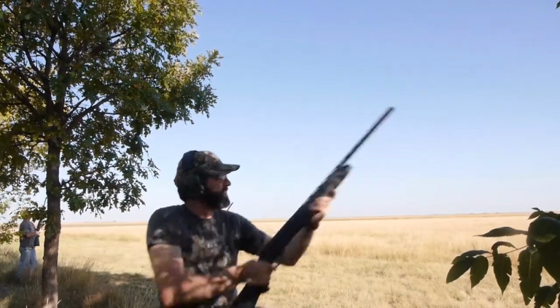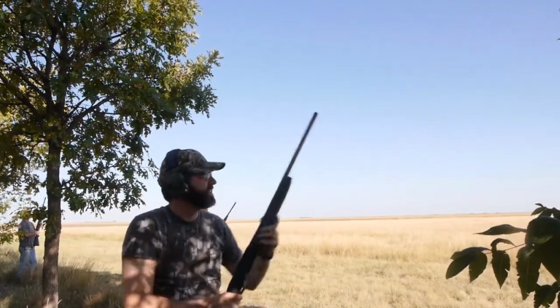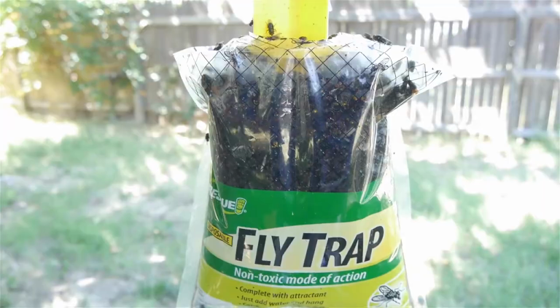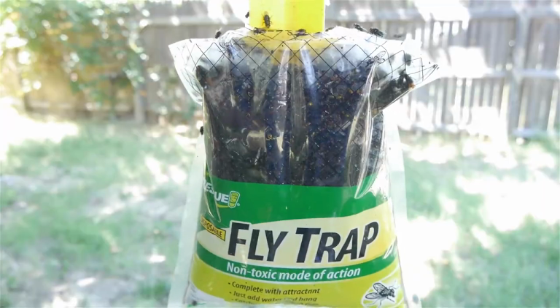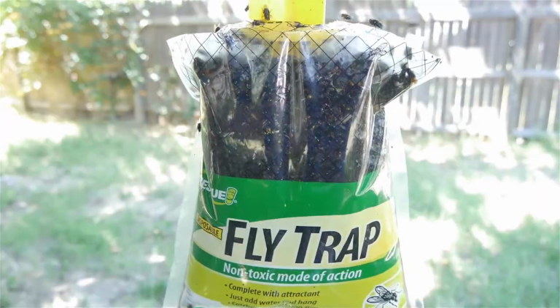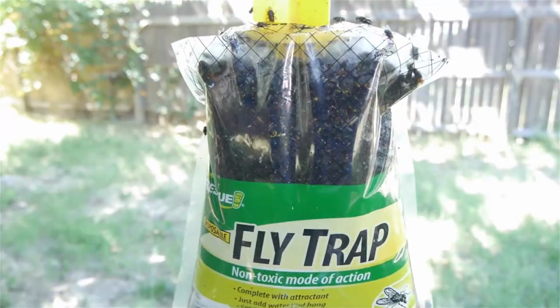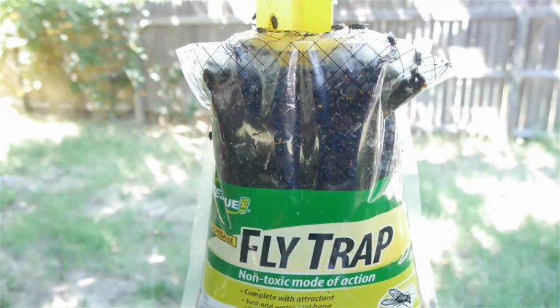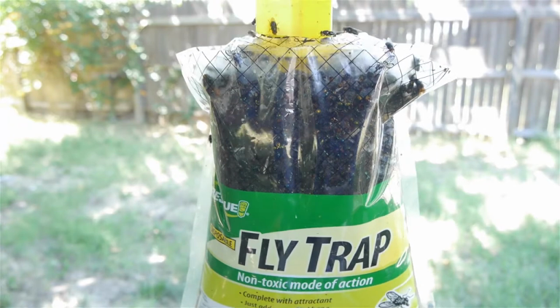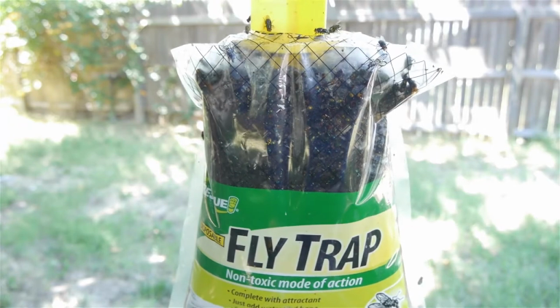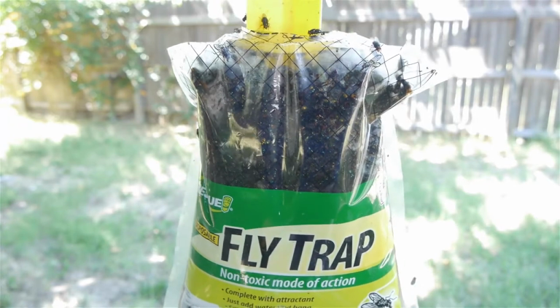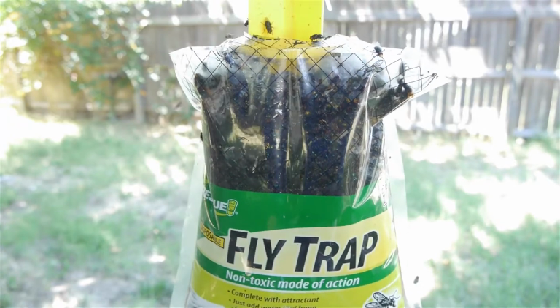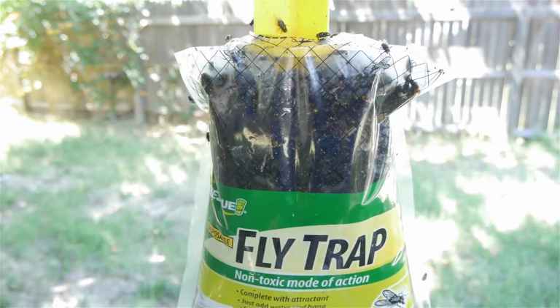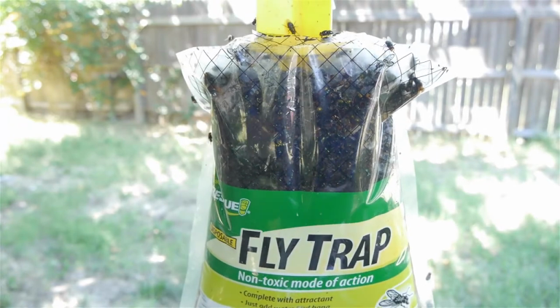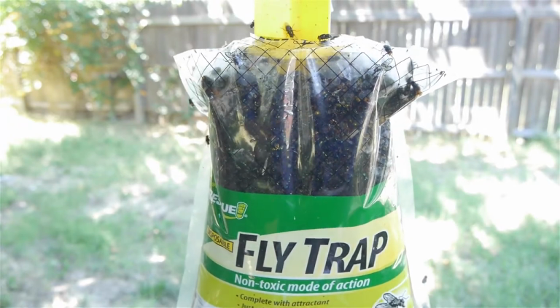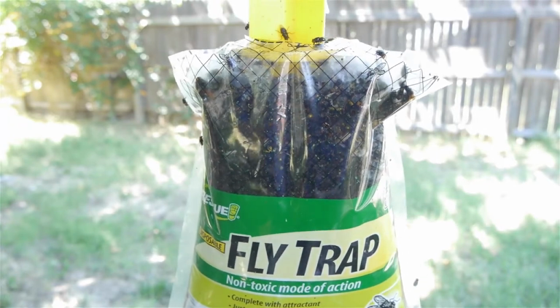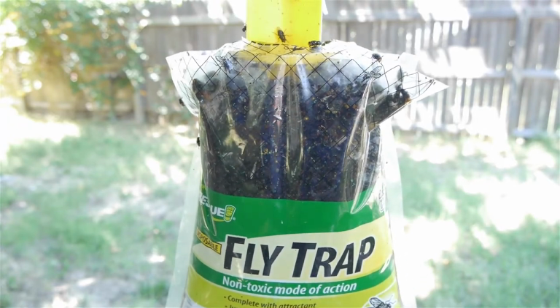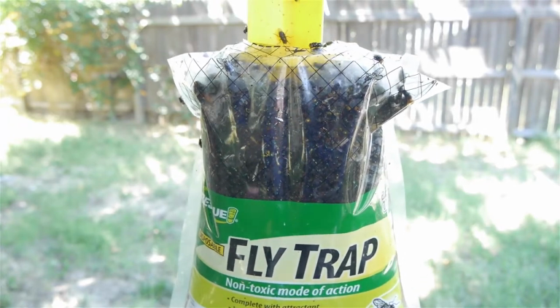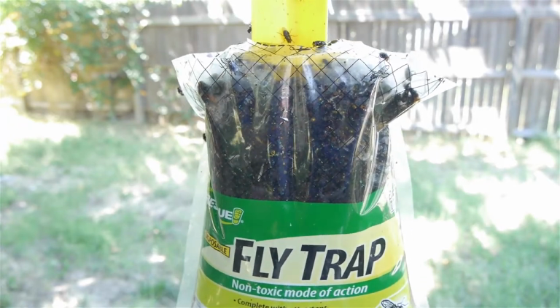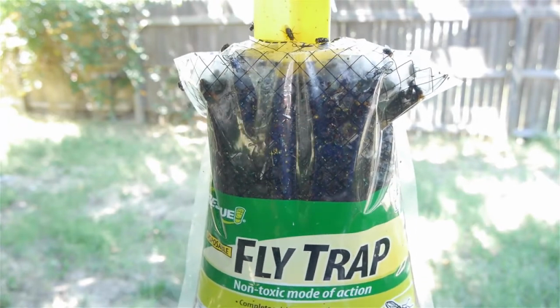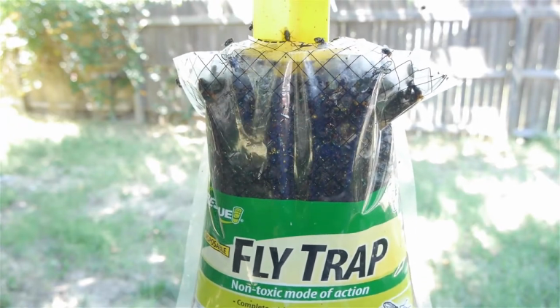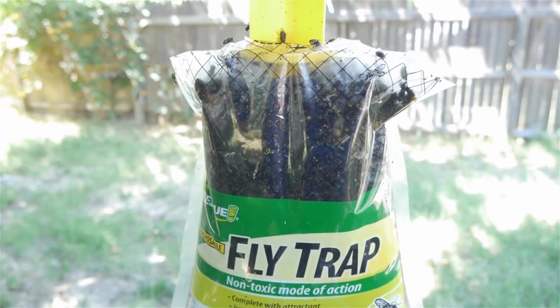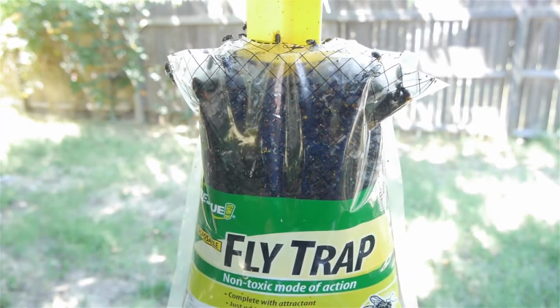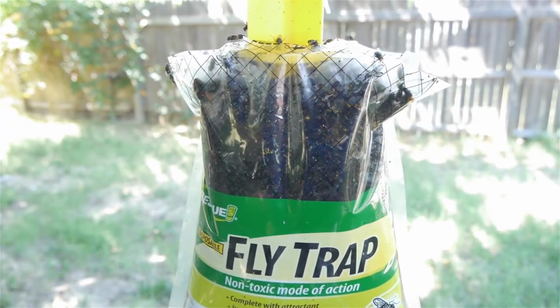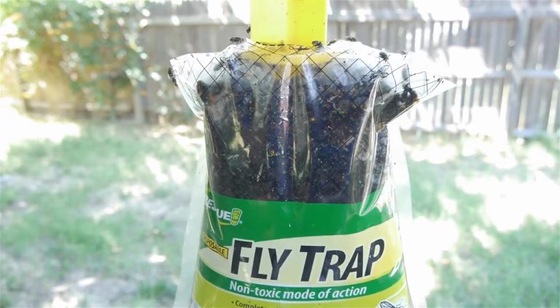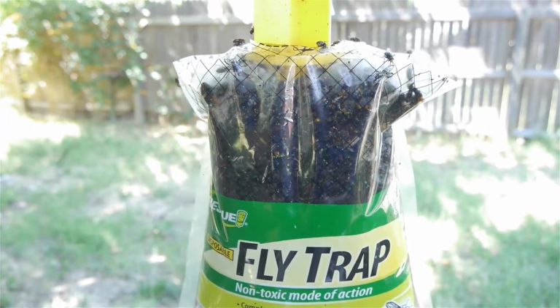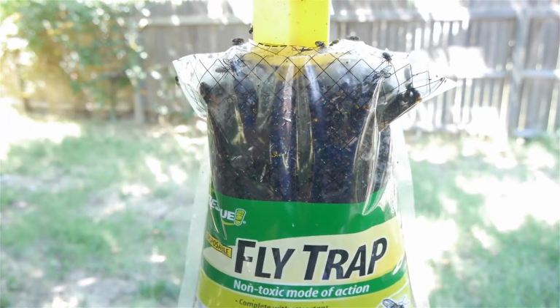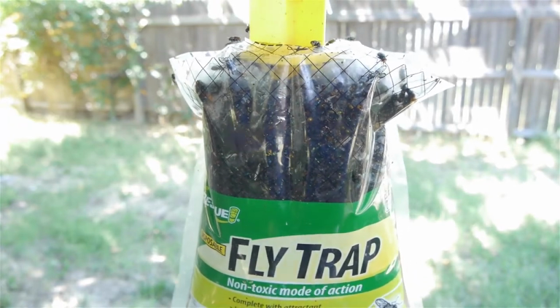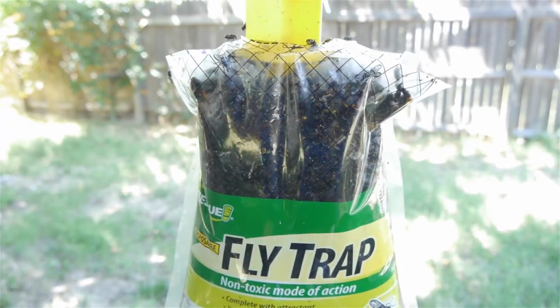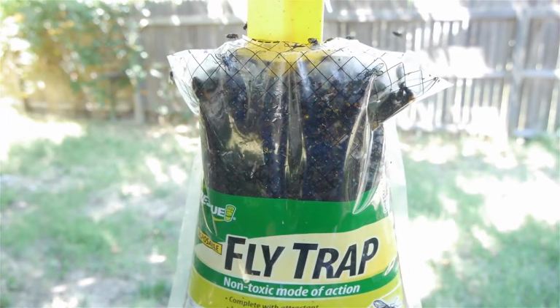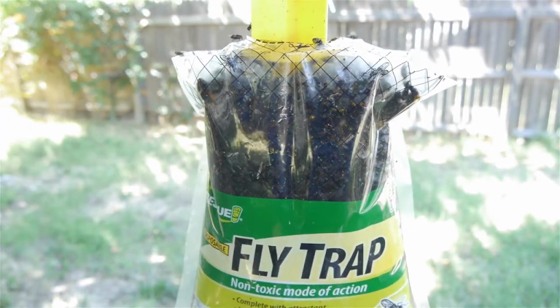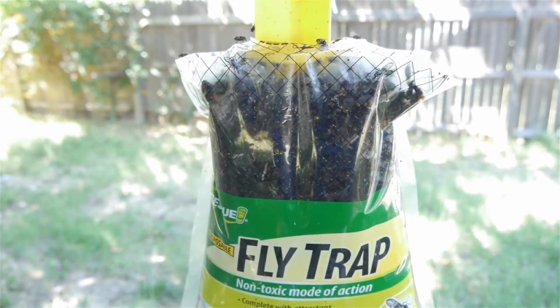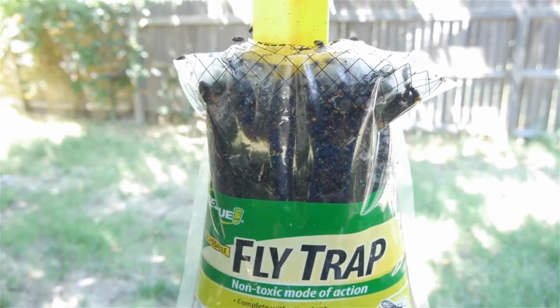I just have flies around here and there's just no way around that, so I try to keep as much under control as I can.